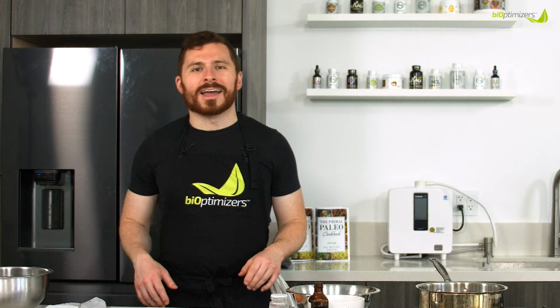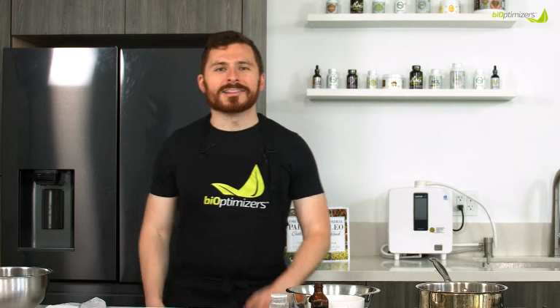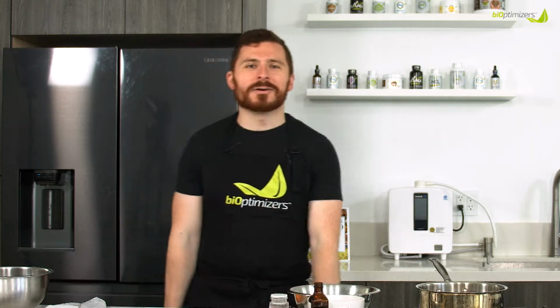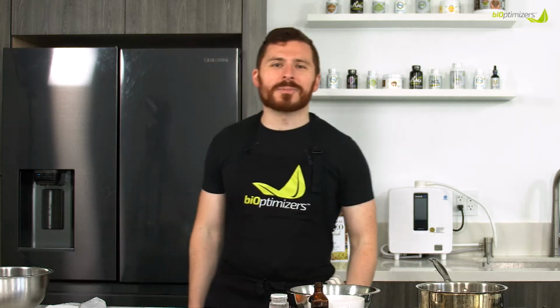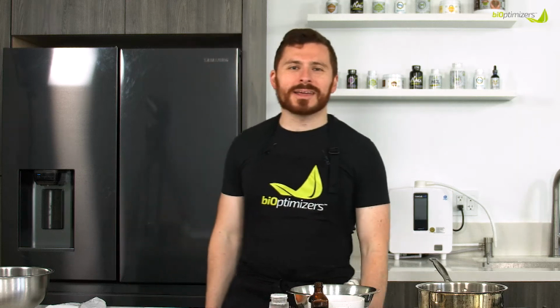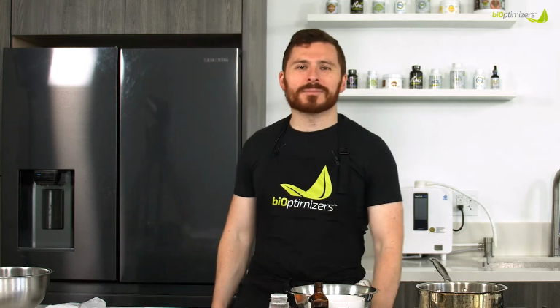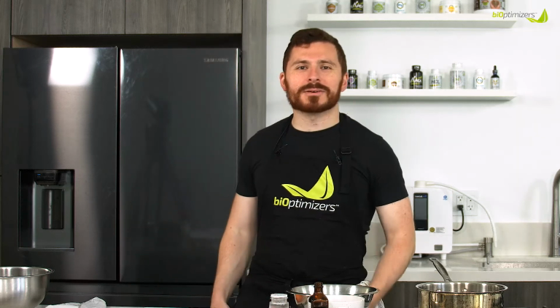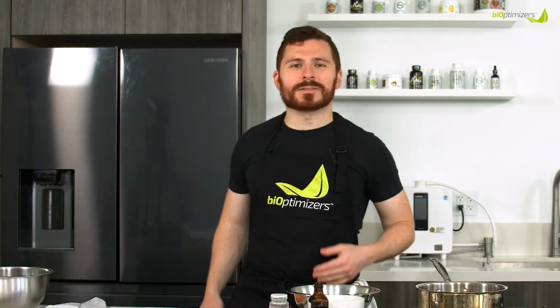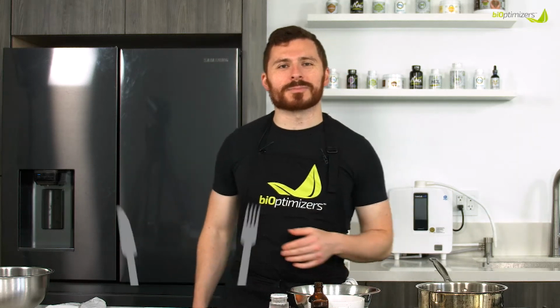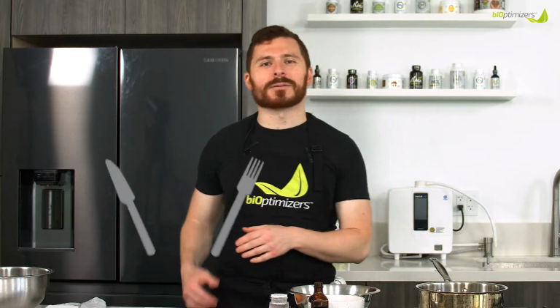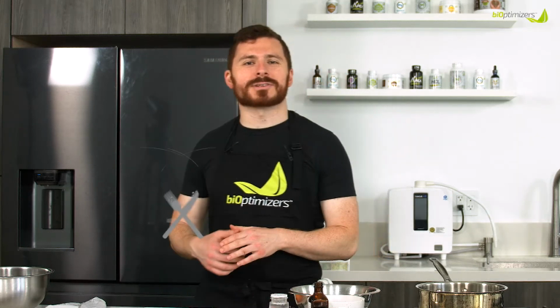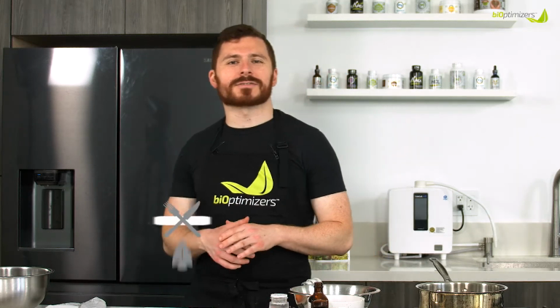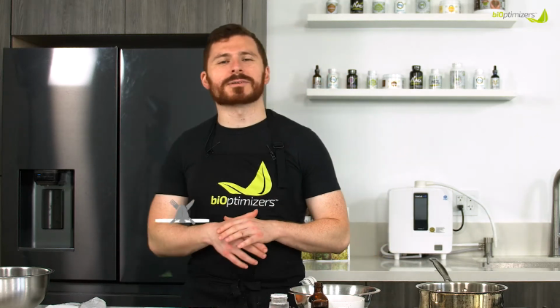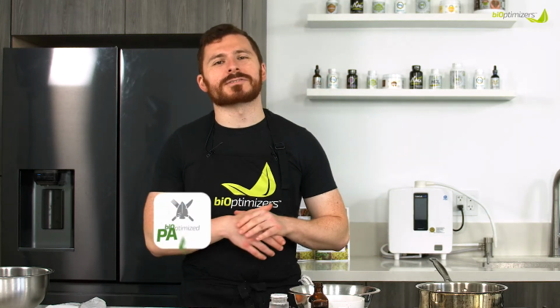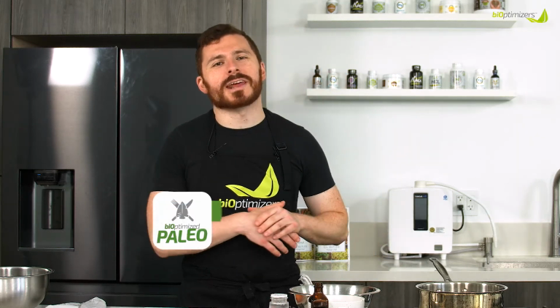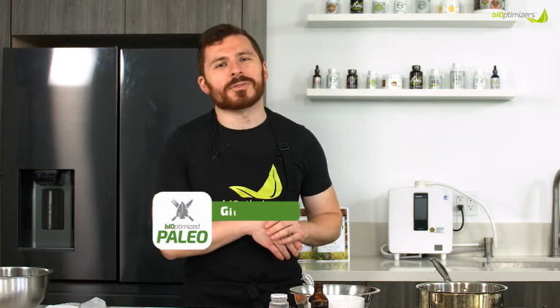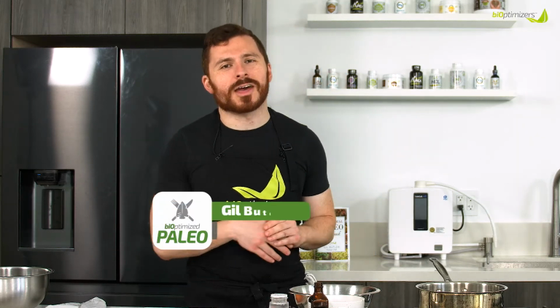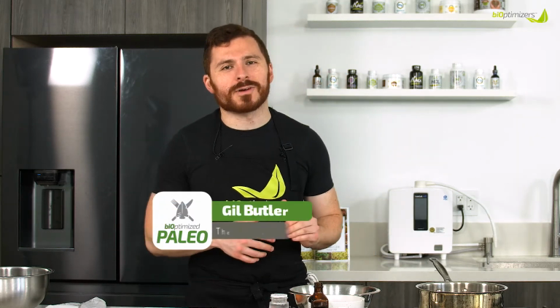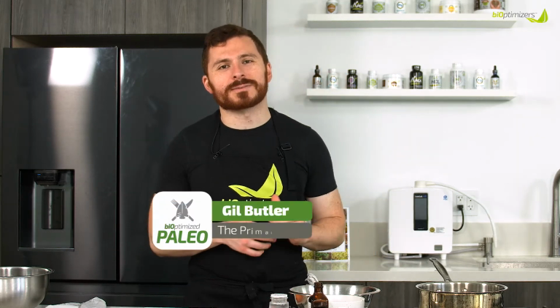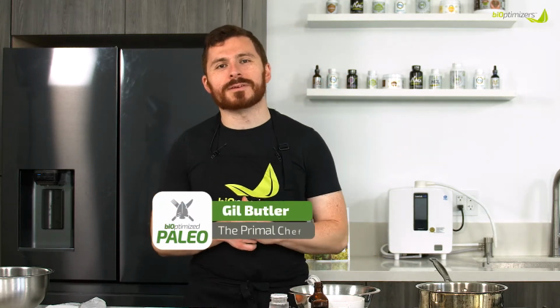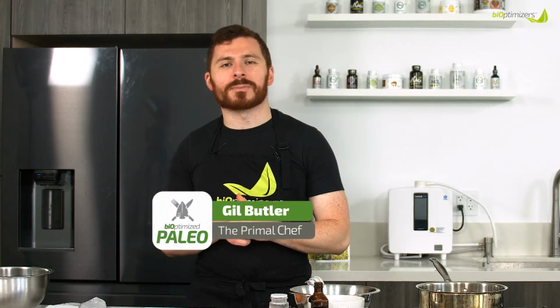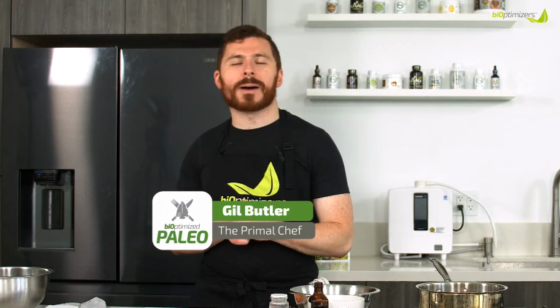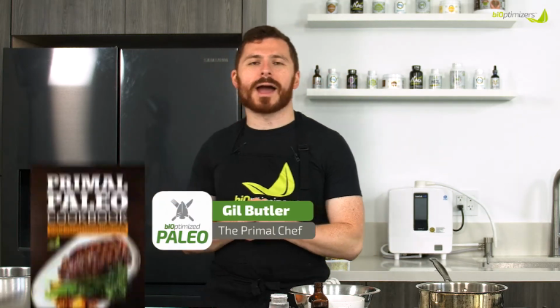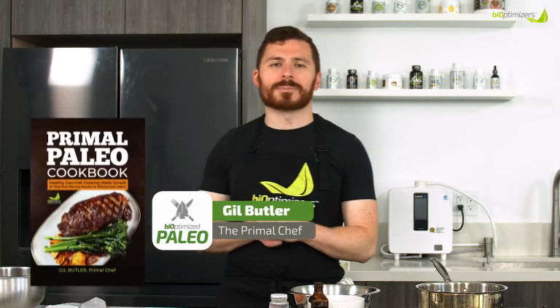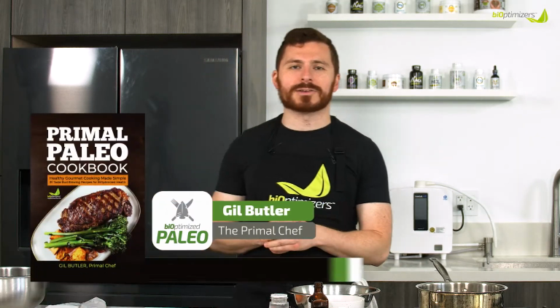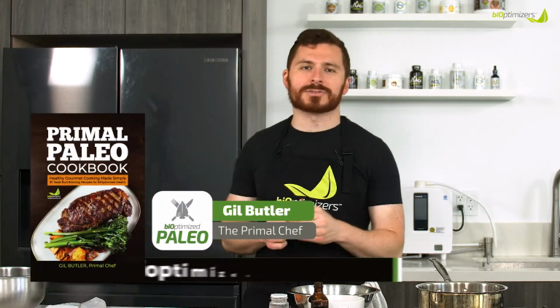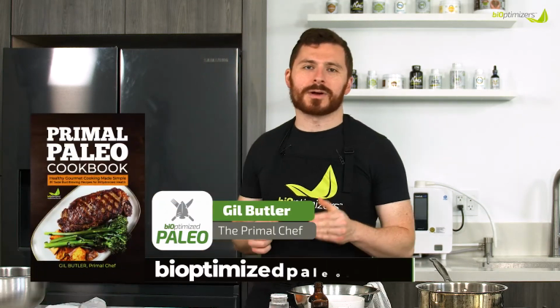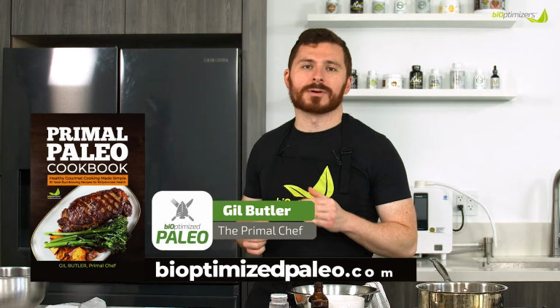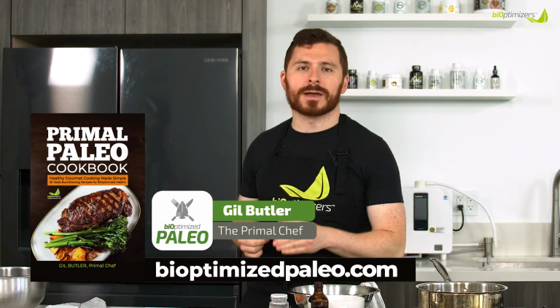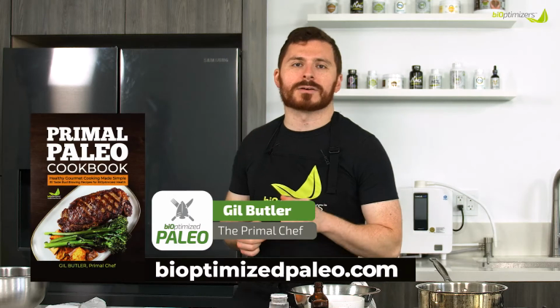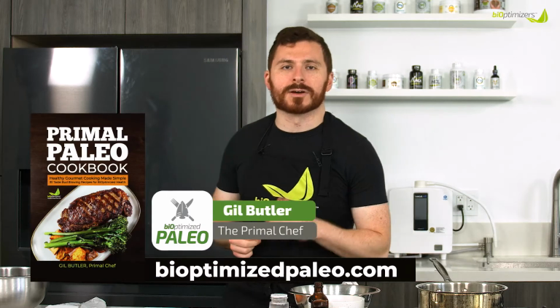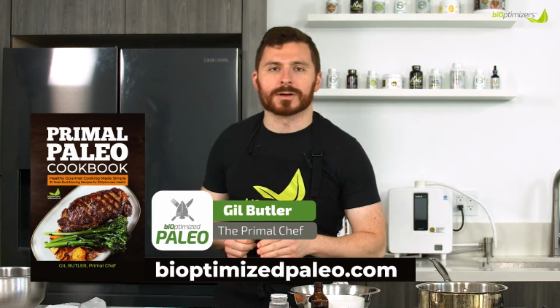Hello everybody, I'm Gil Butler, The Primal Chef, coming to you today with another recipe from the BiOptimizers' Primal Paleo Cookbook.